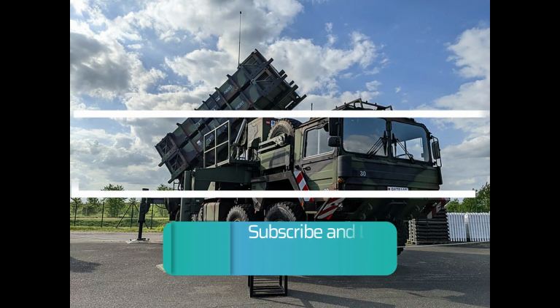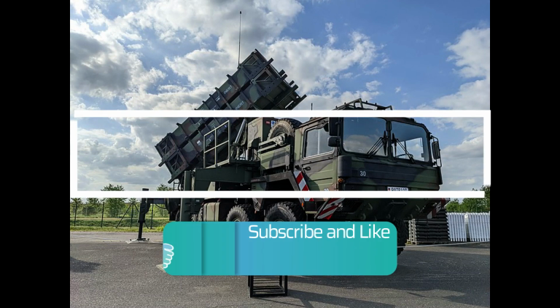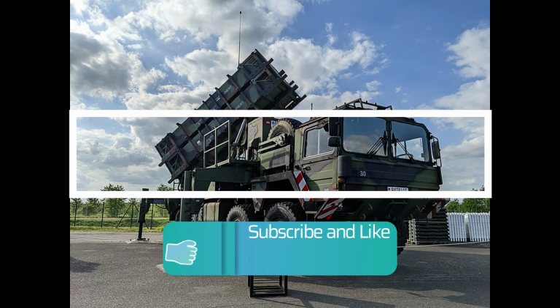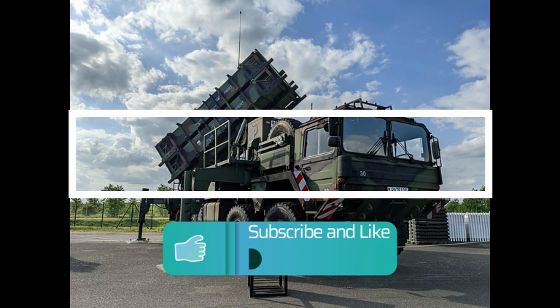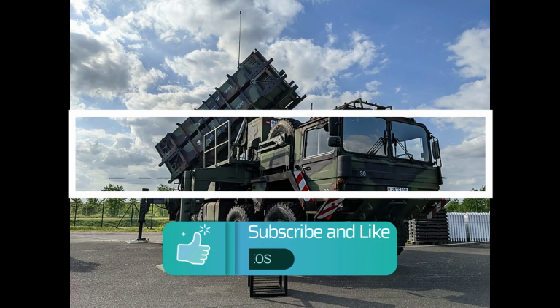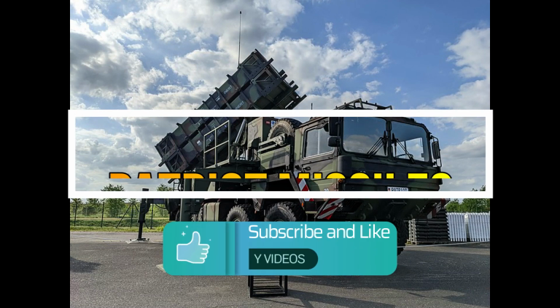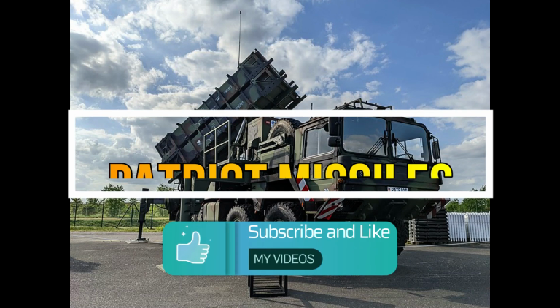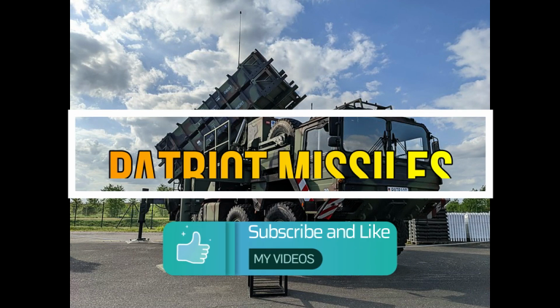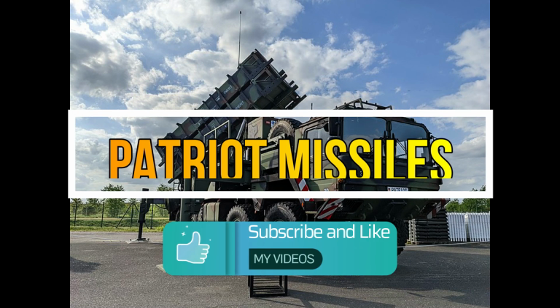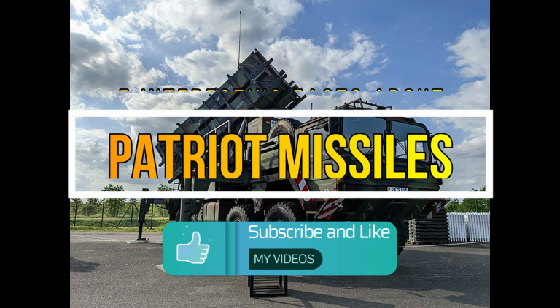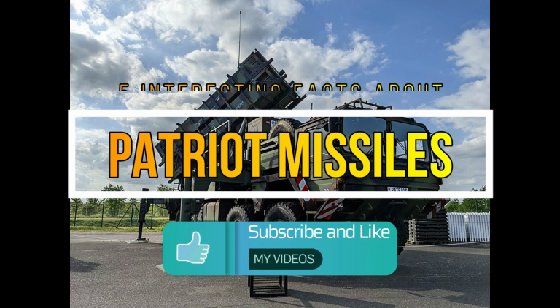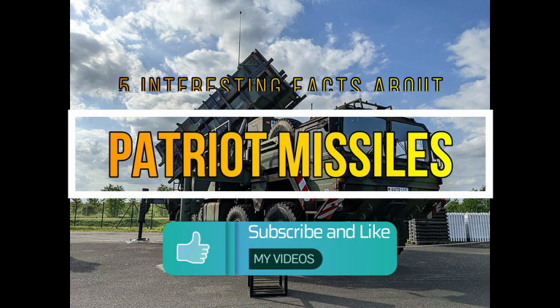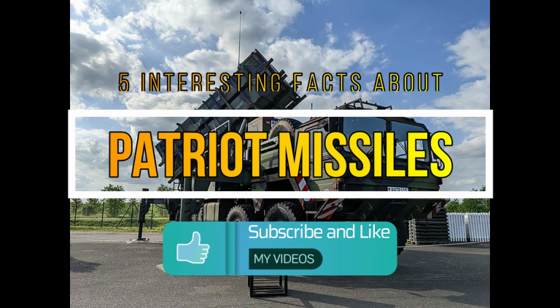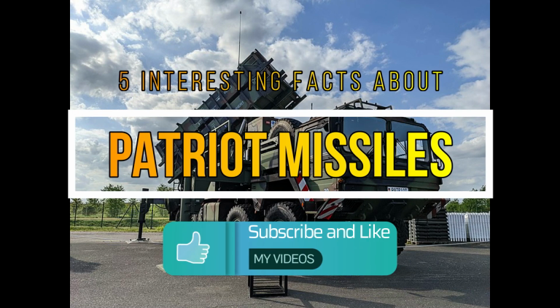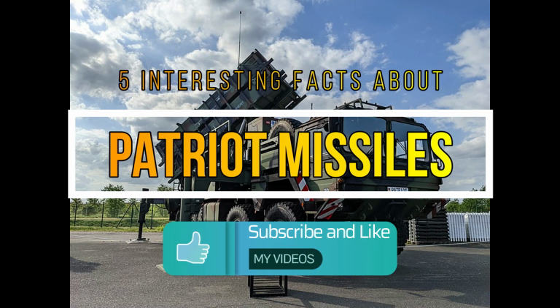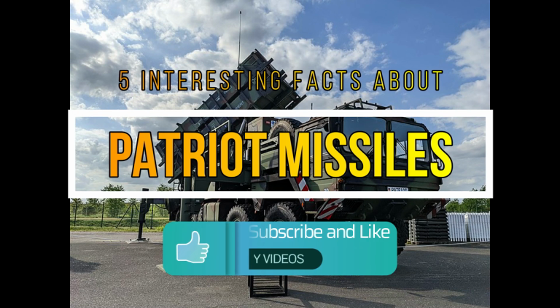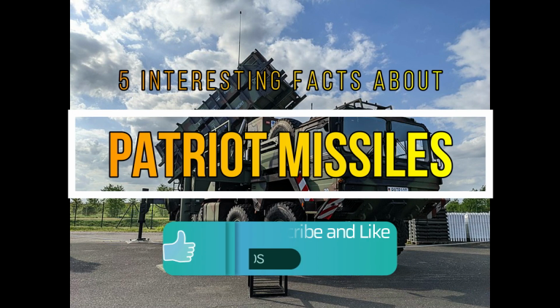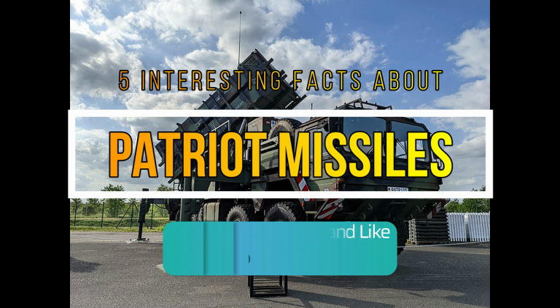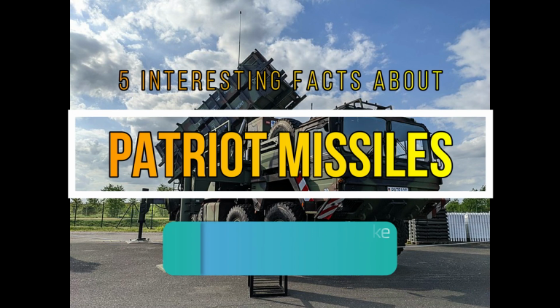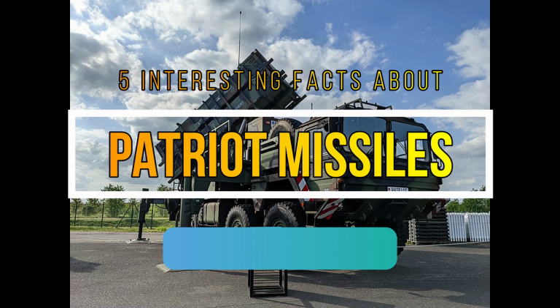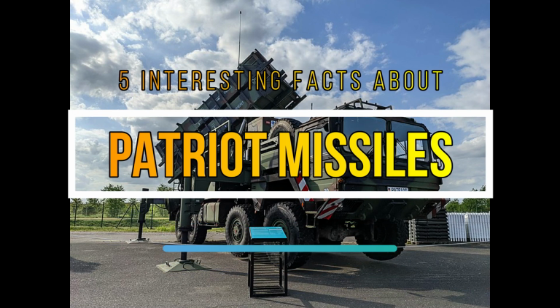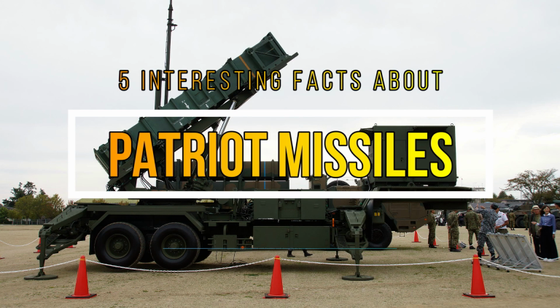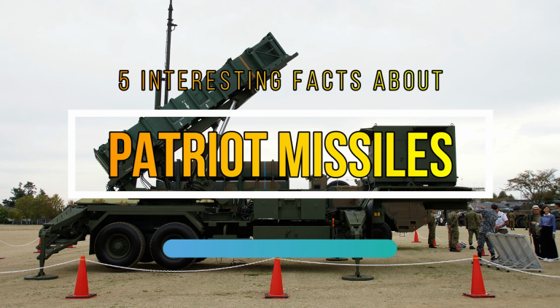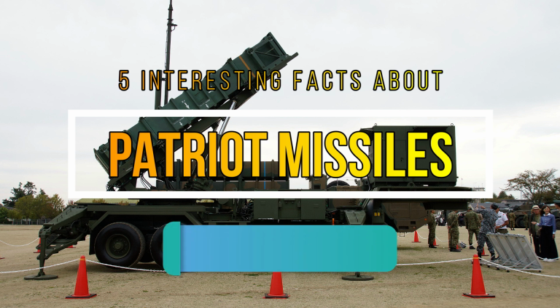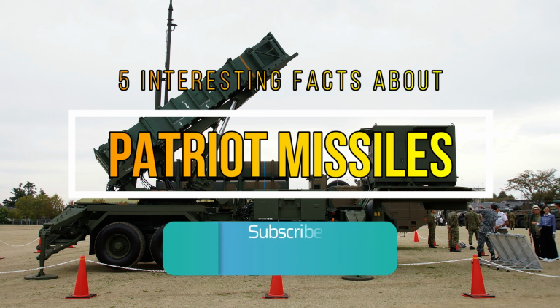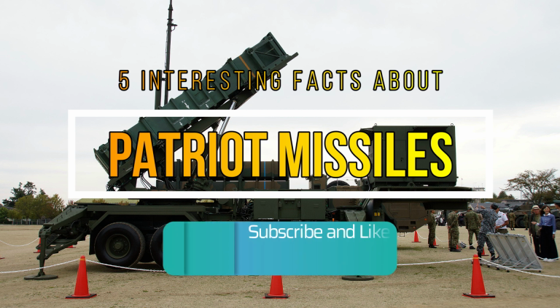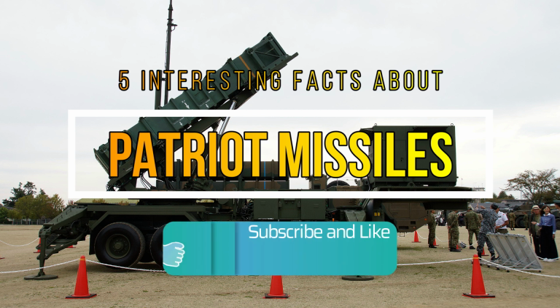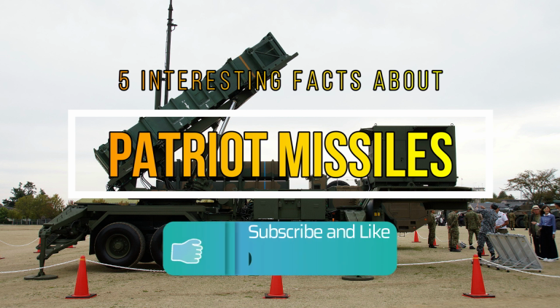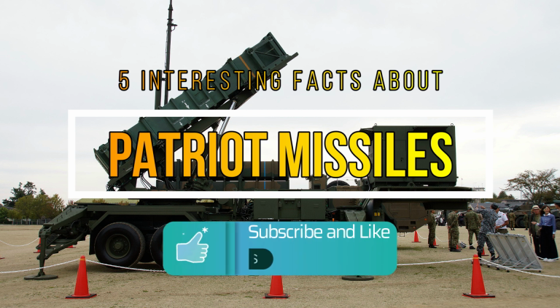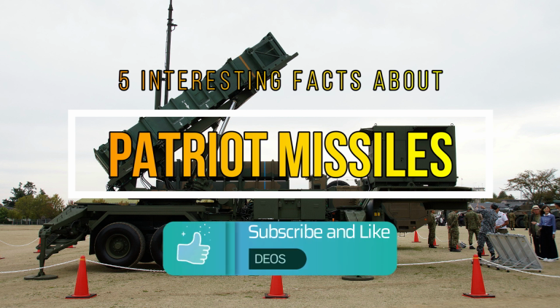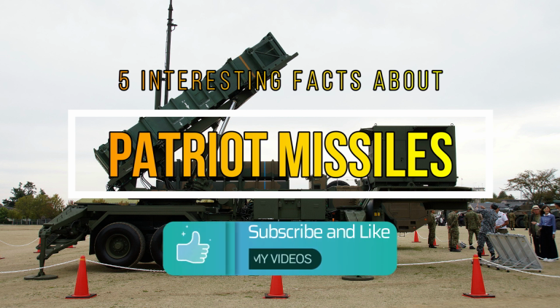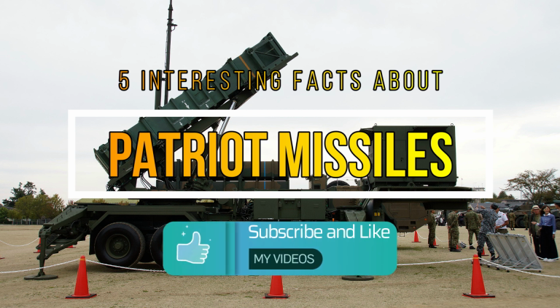Hi everyone, welcome back to my channel. Today we'll be talking about 5 interesting facts about Patriot missiles.